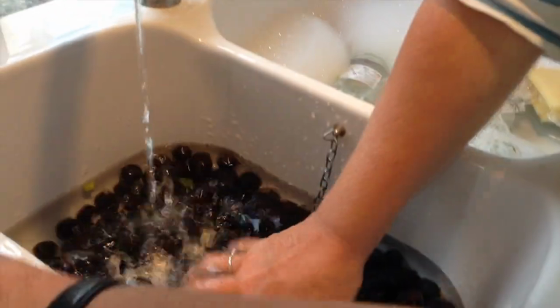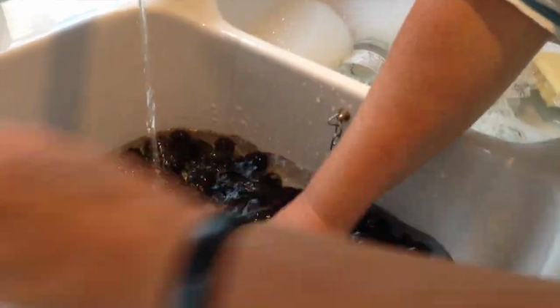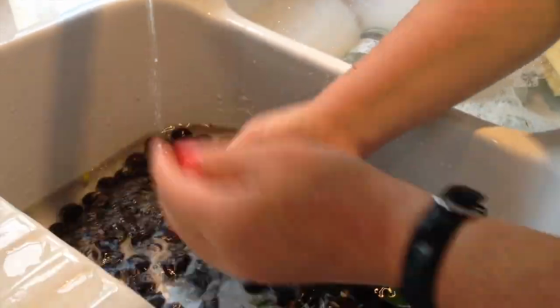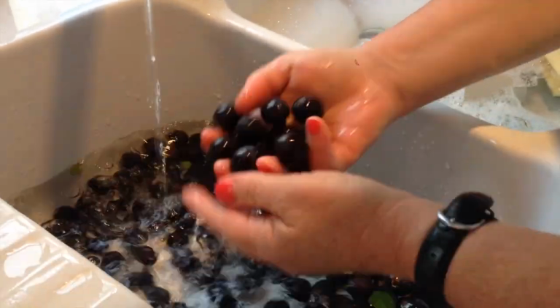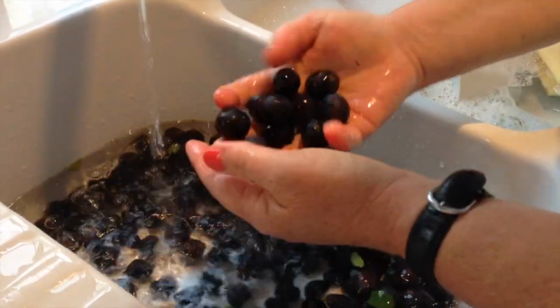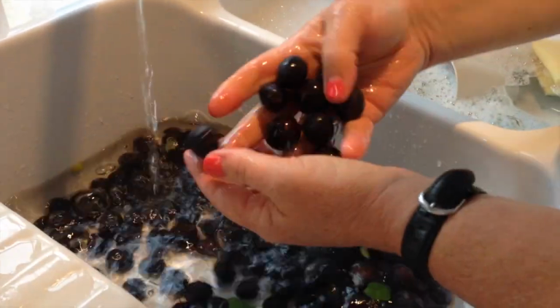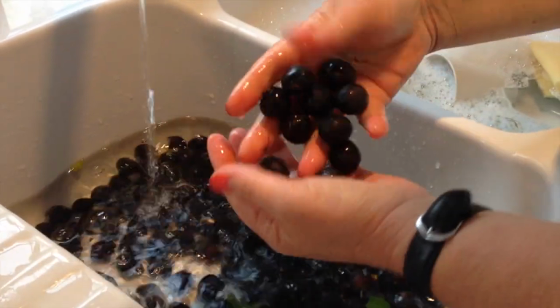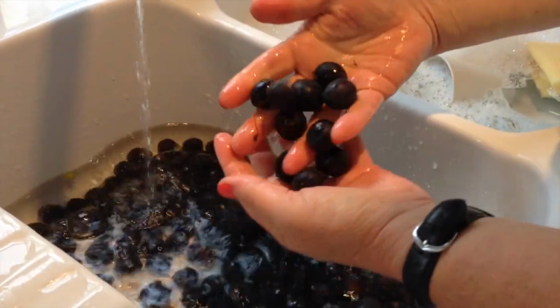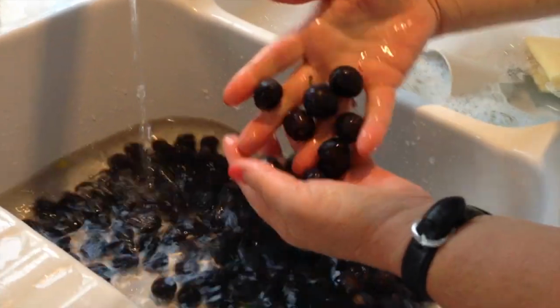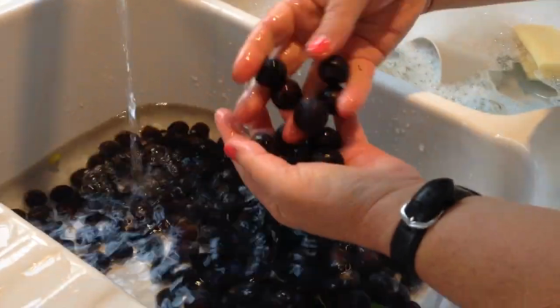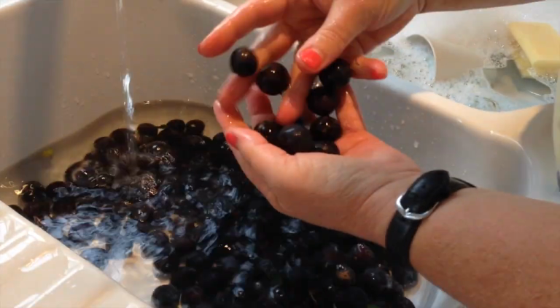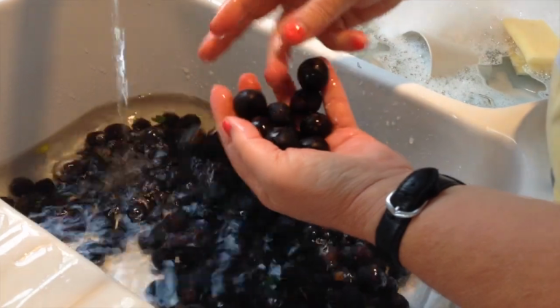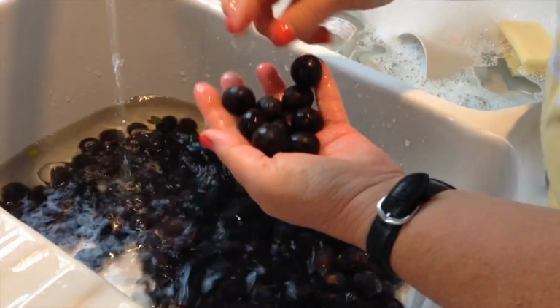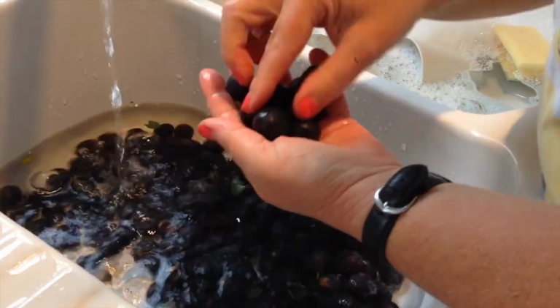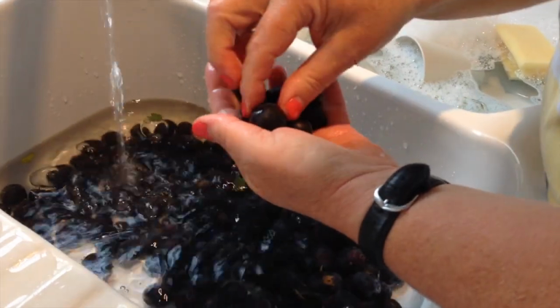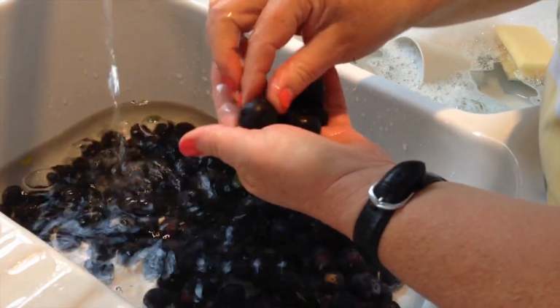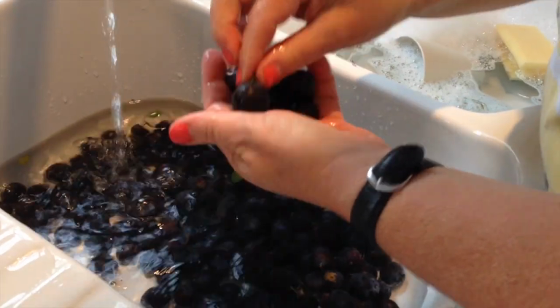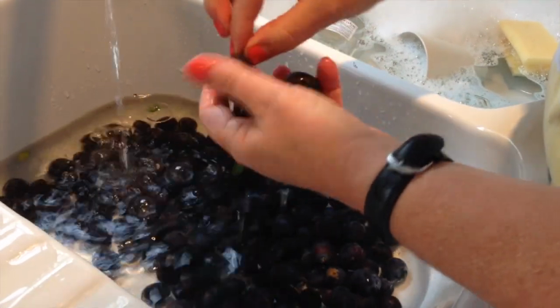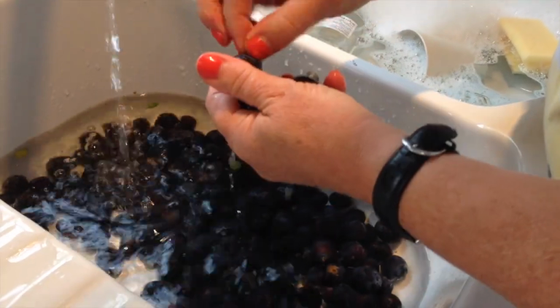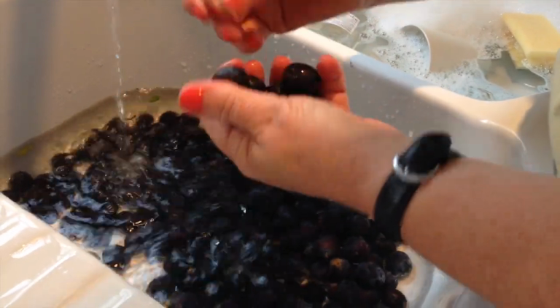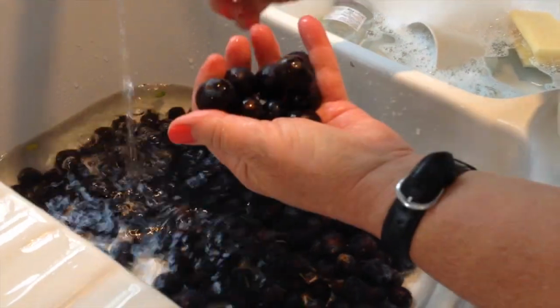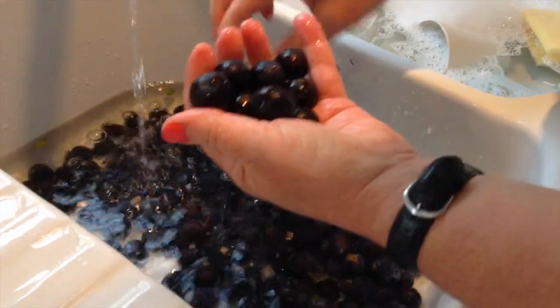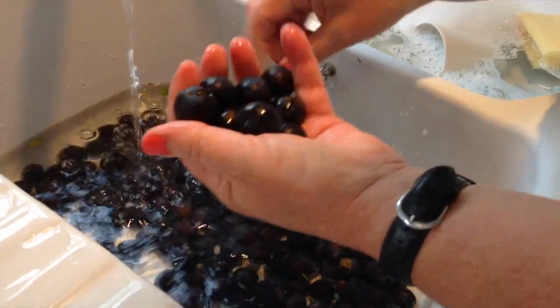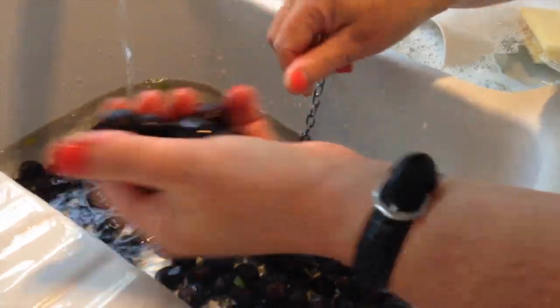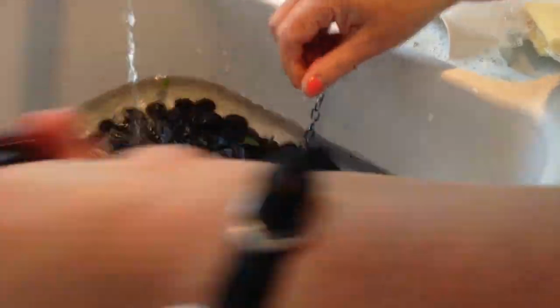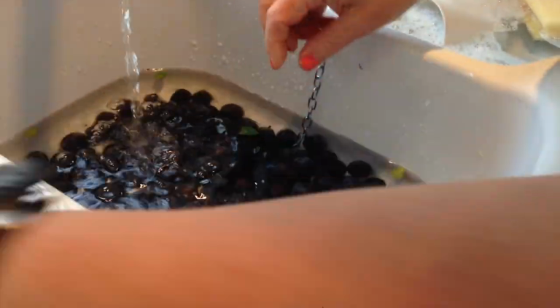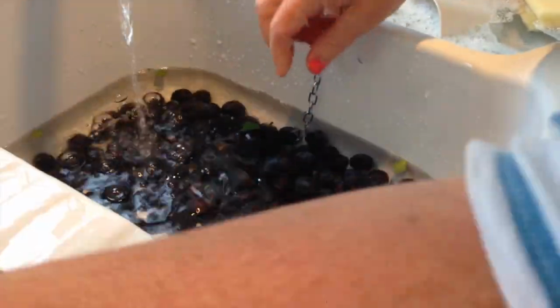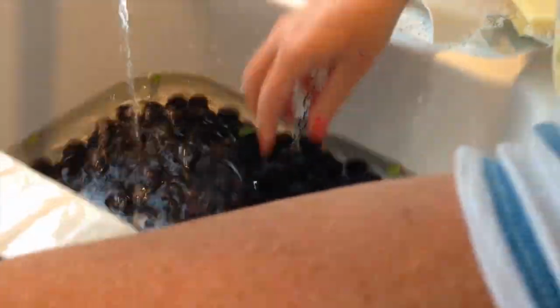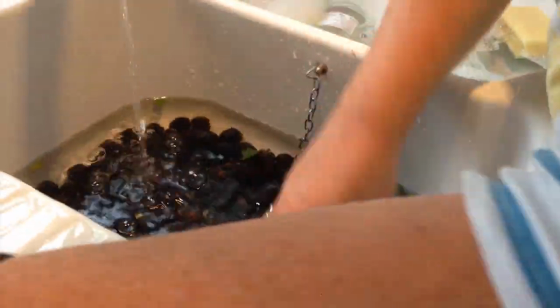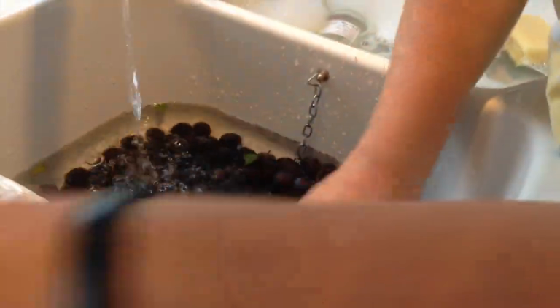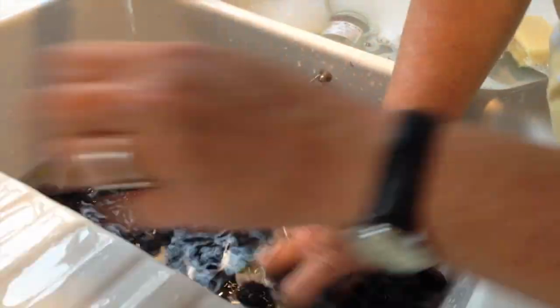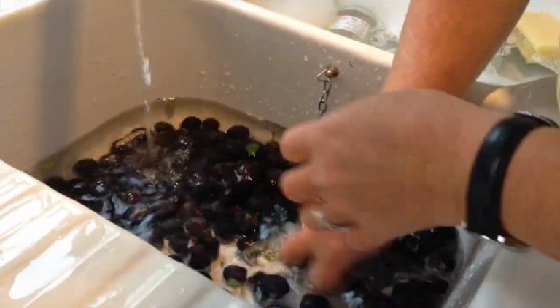Just a quick rinse, pull off the stalks and they're ready to go.